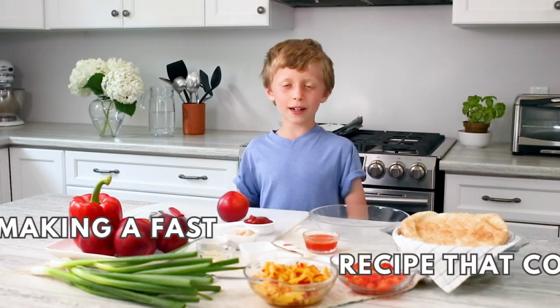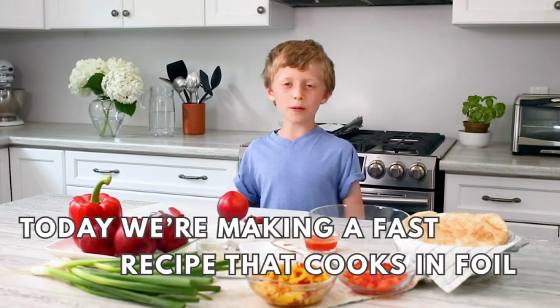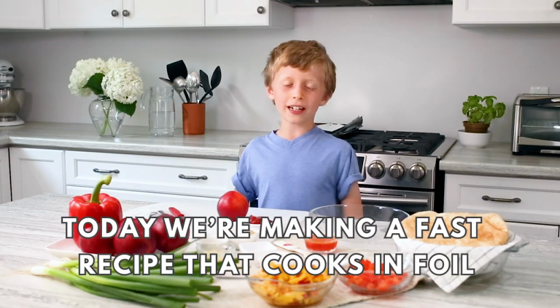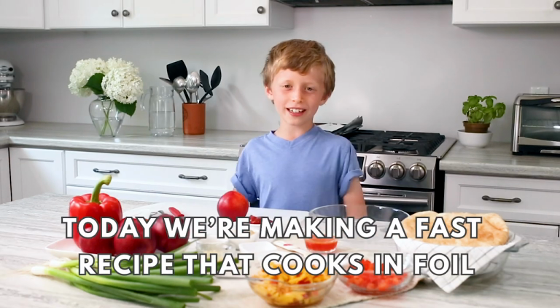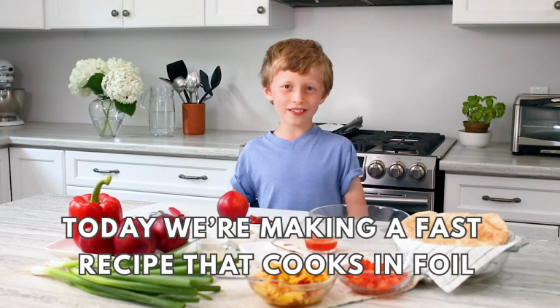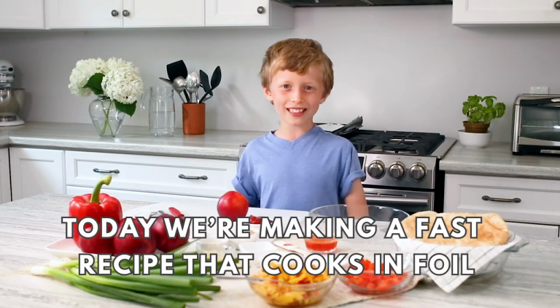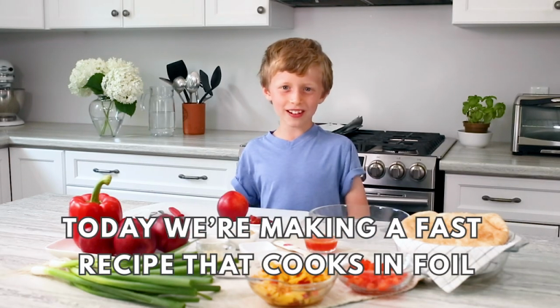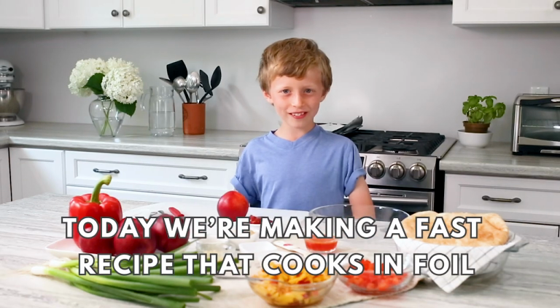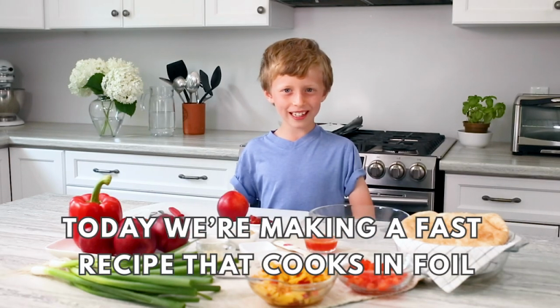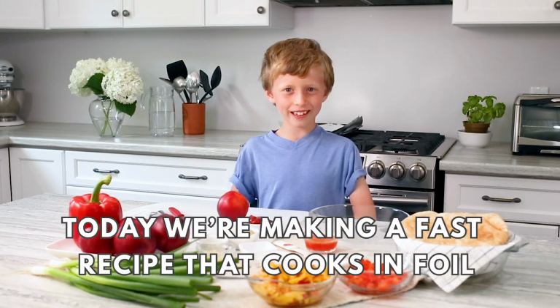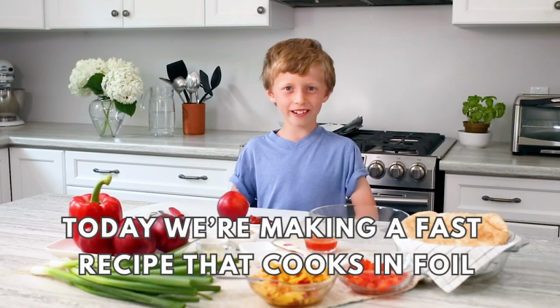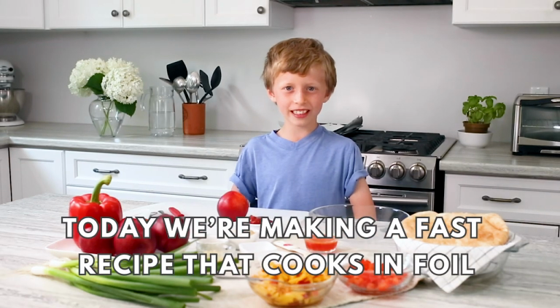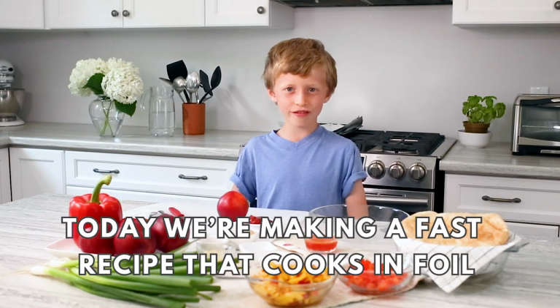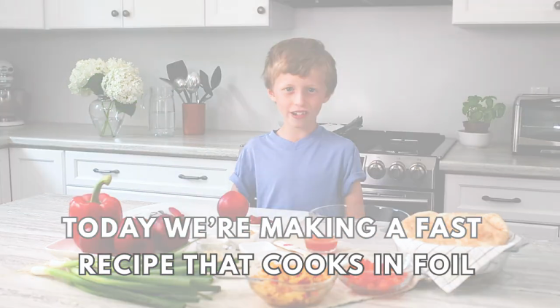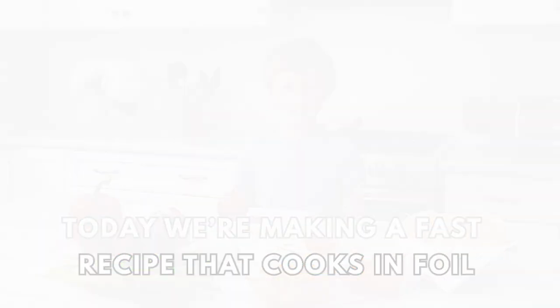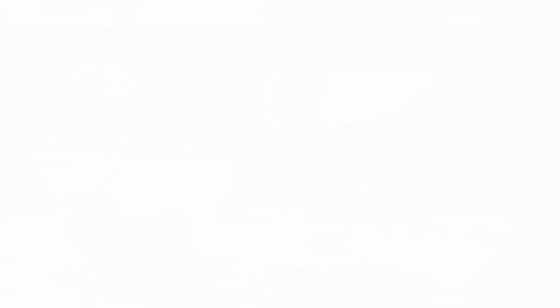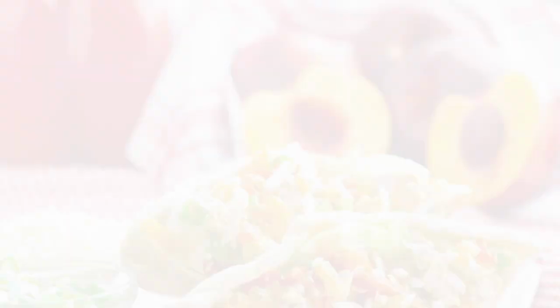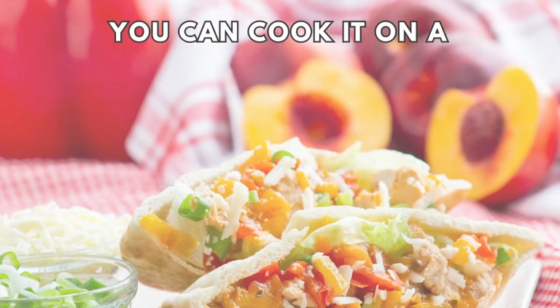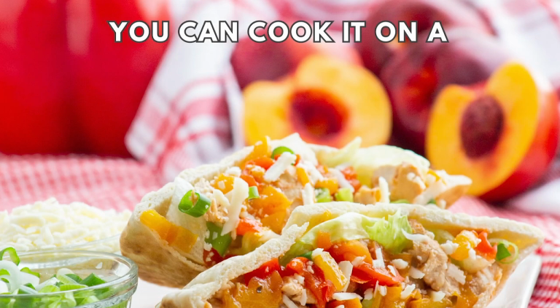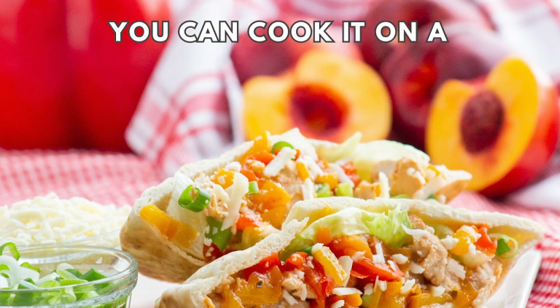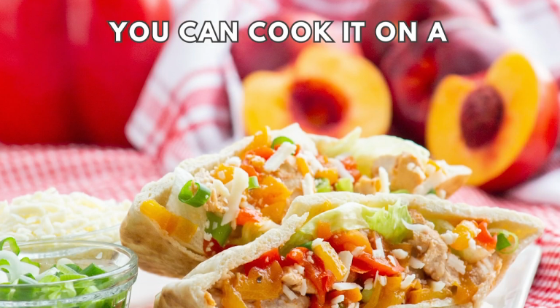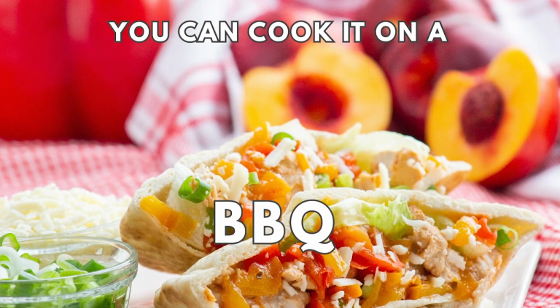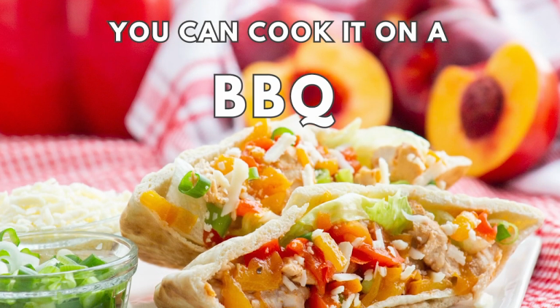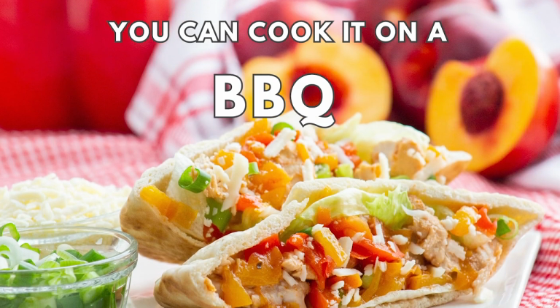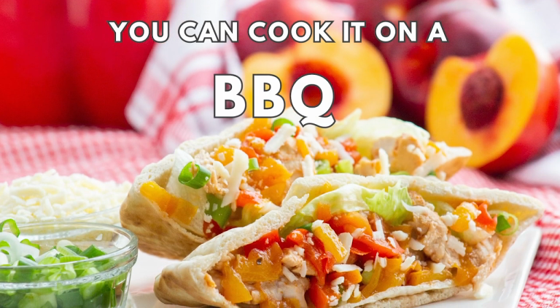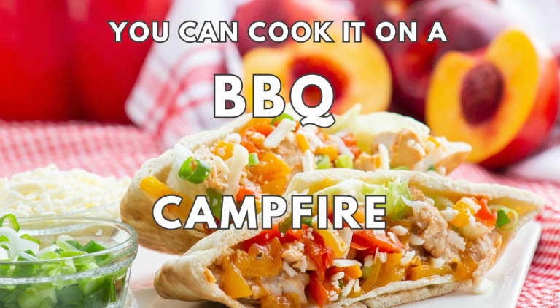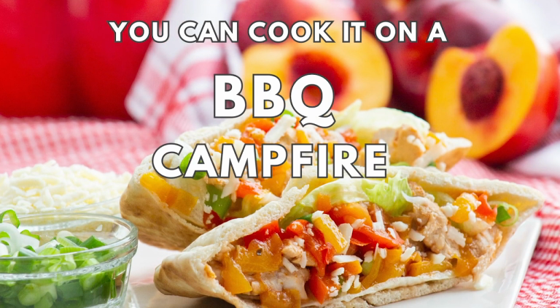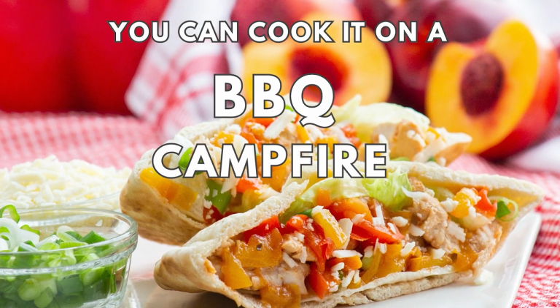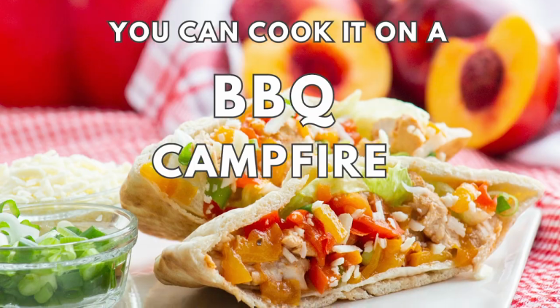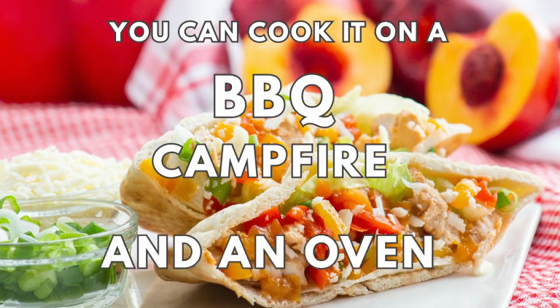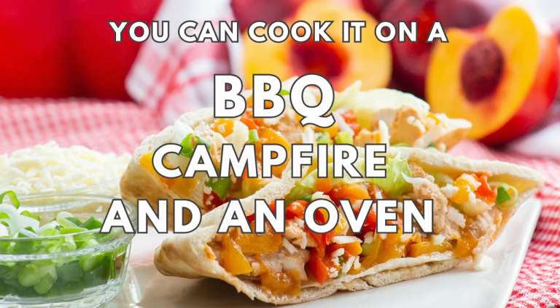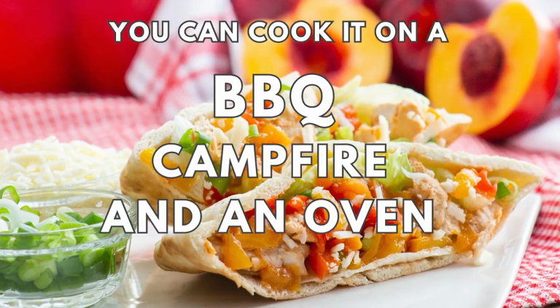Today we're making a fast recipe that cooks in foil. You can cook it on a barbecue, a campfire, or an oven.